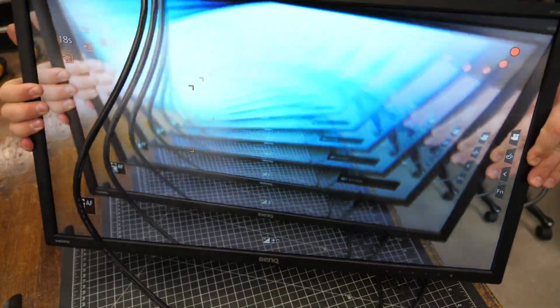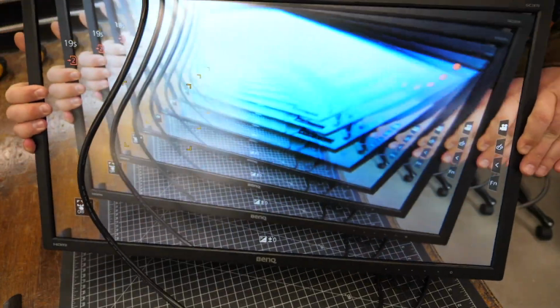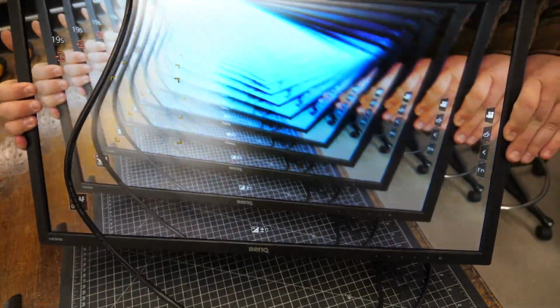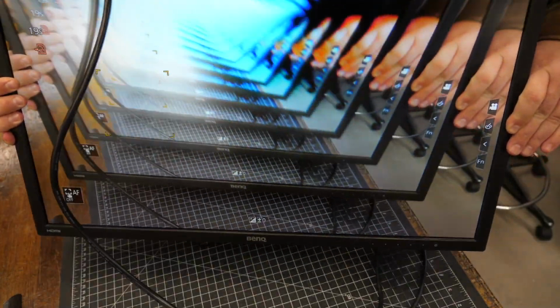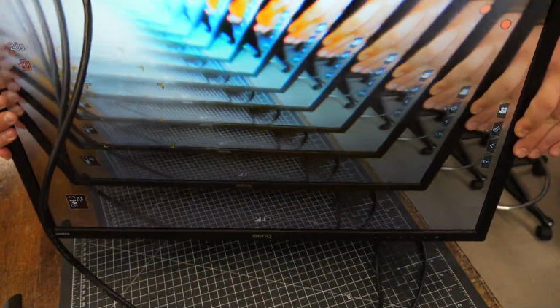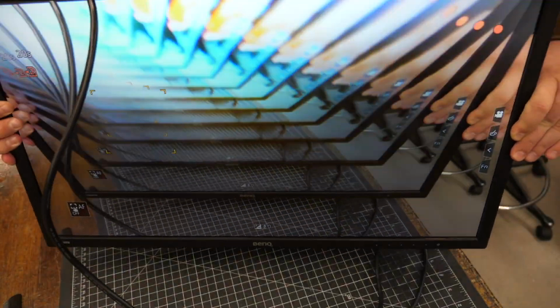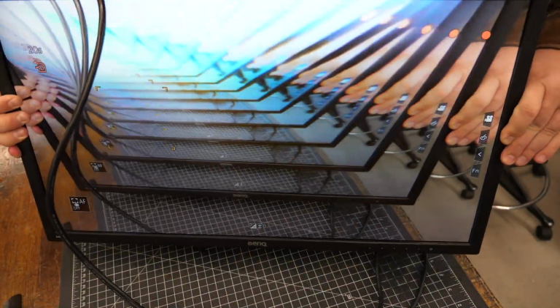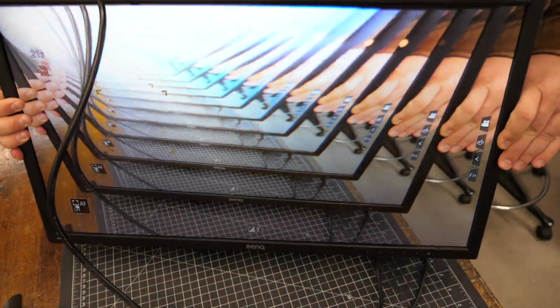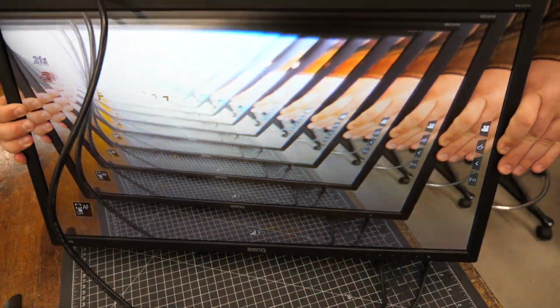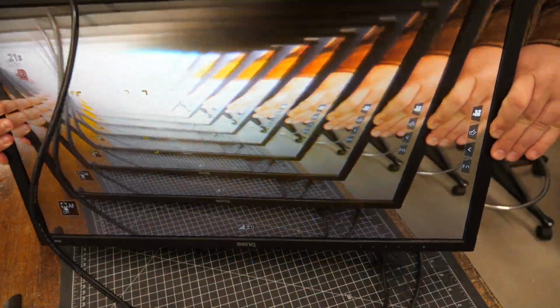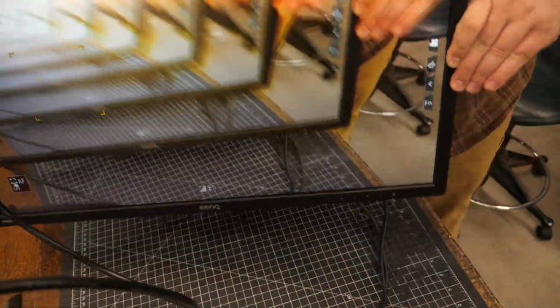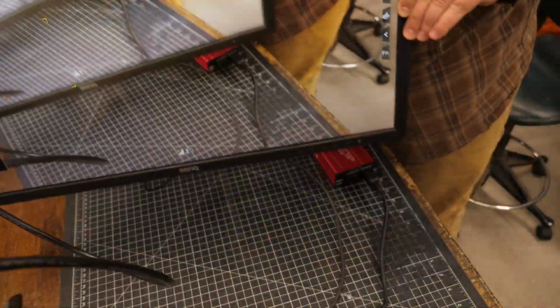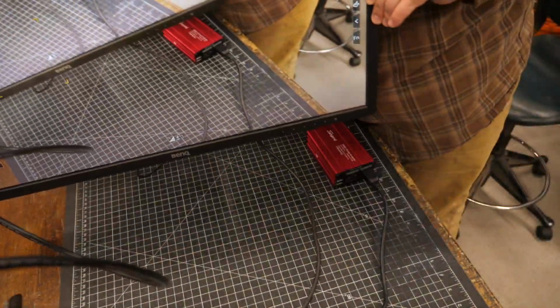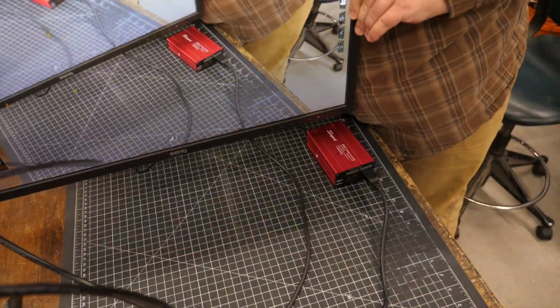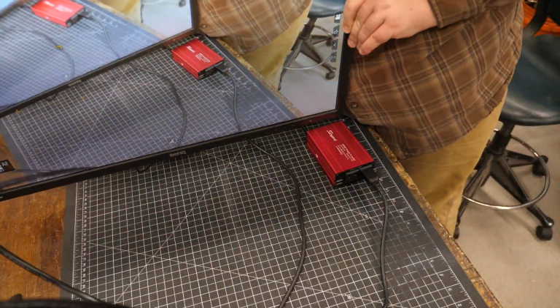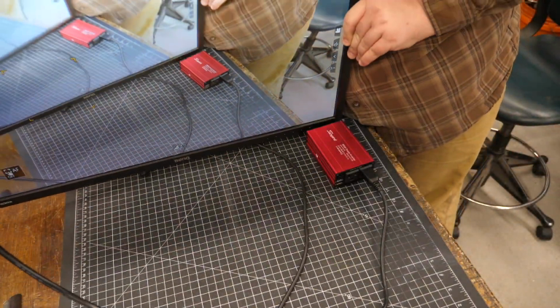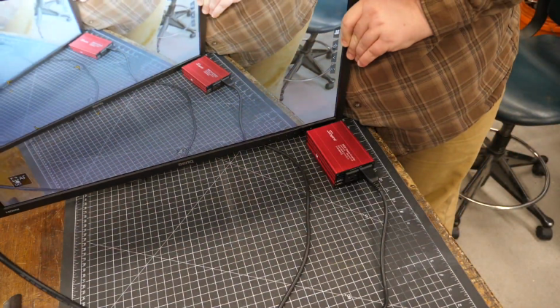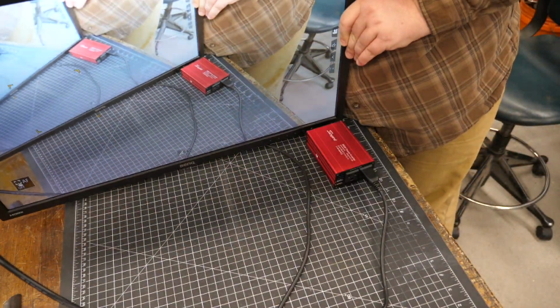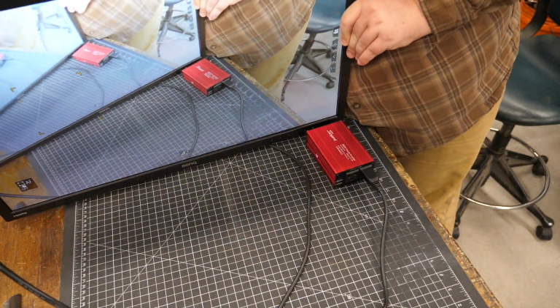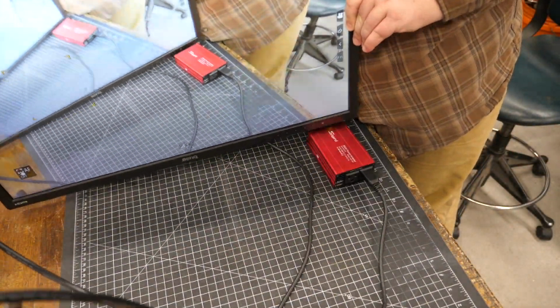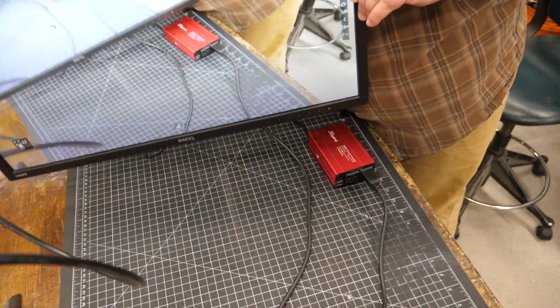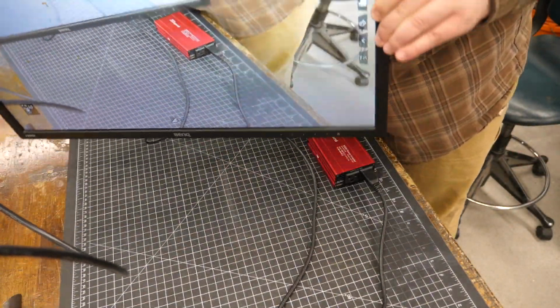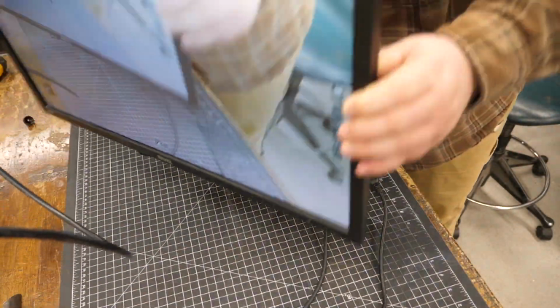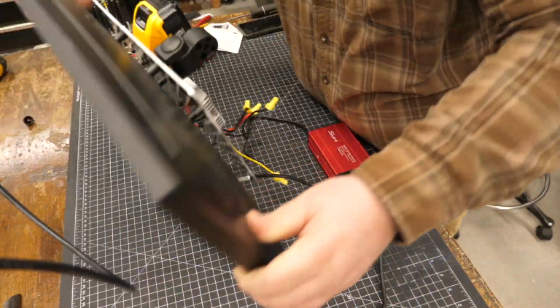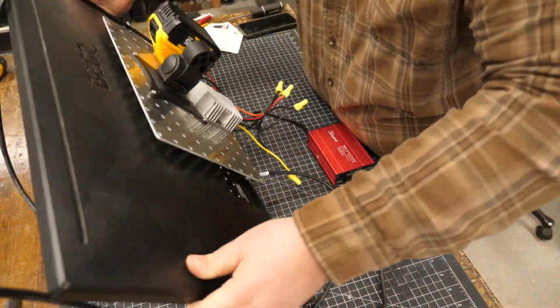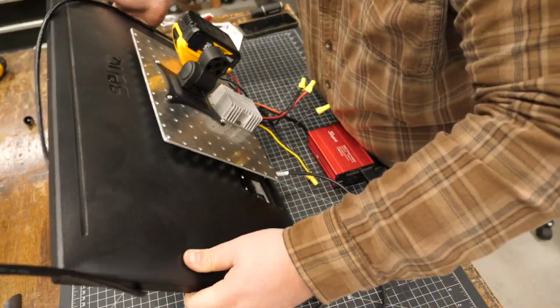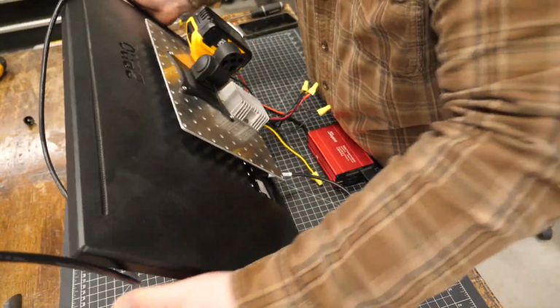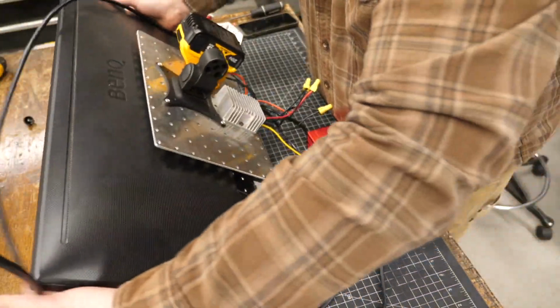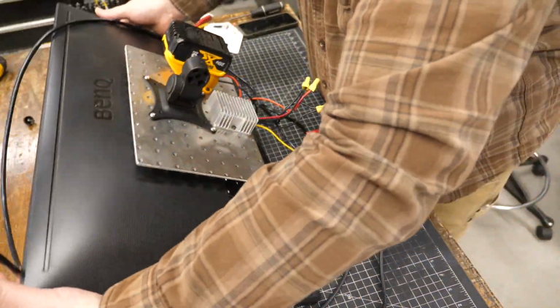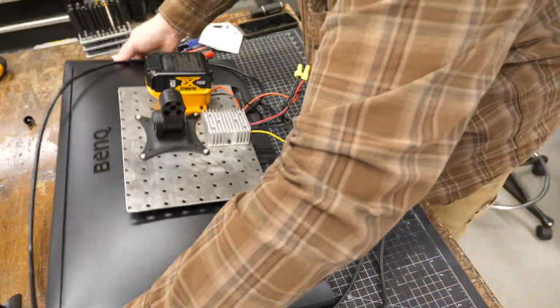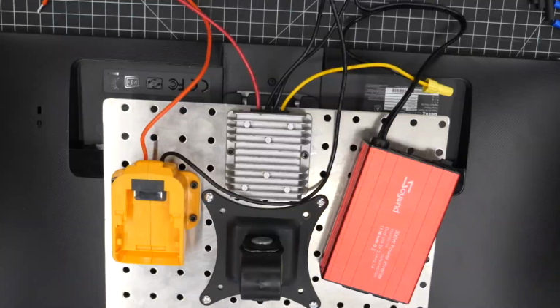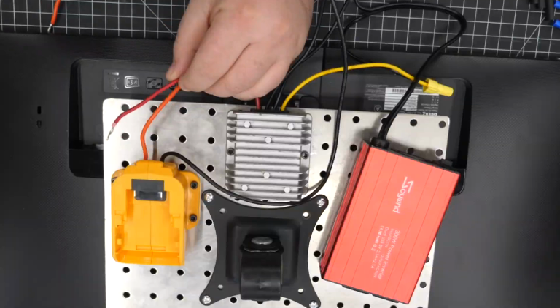All right, success. Now I'm going to go ahead and clean up these wires and get everything nice and tight.